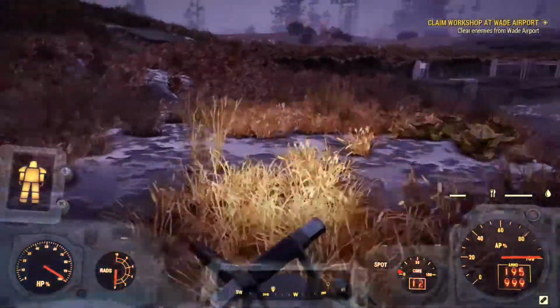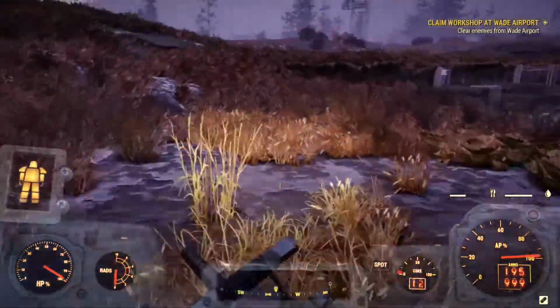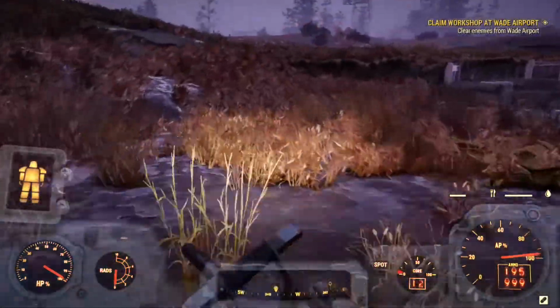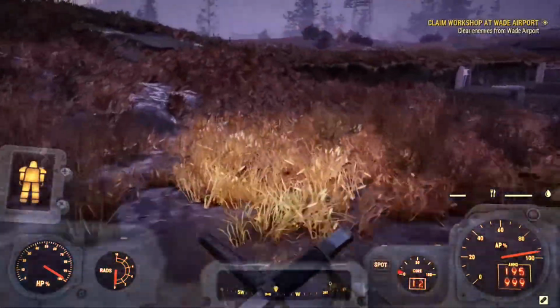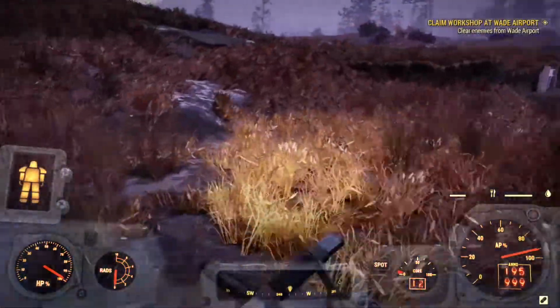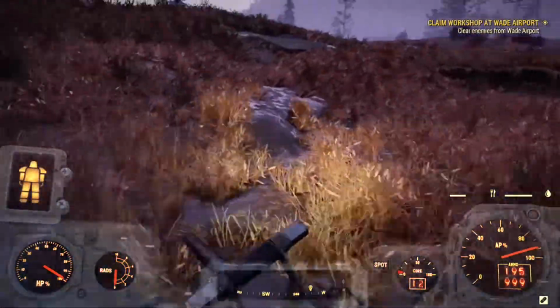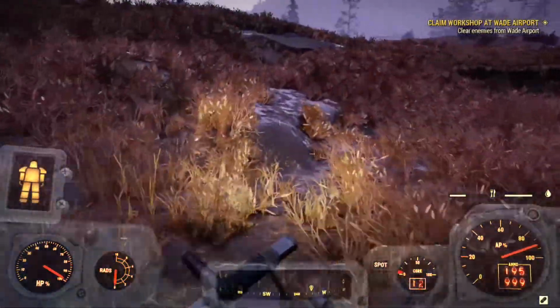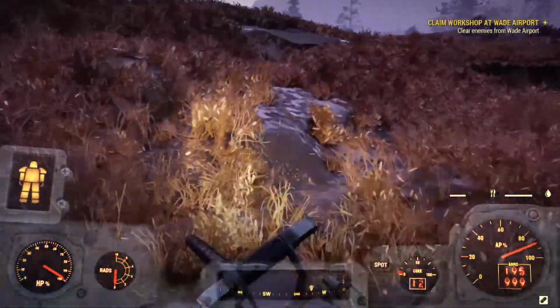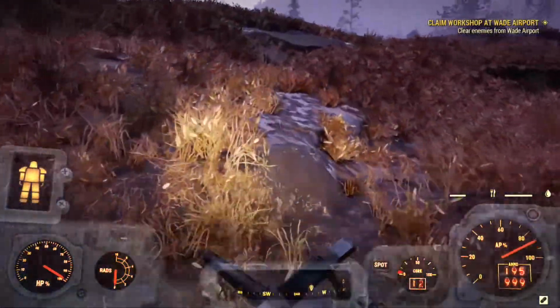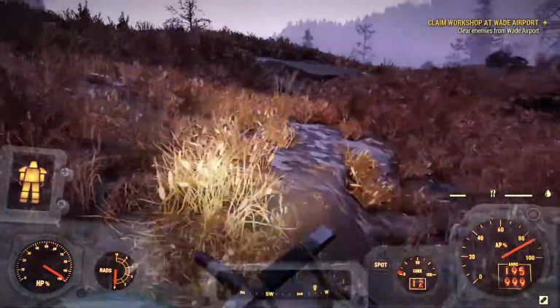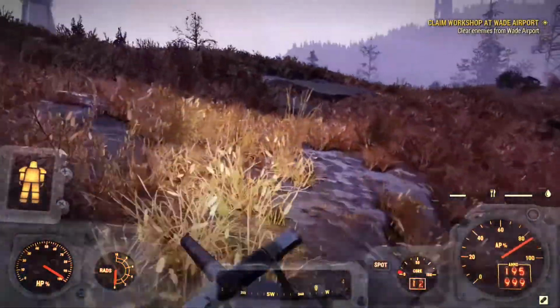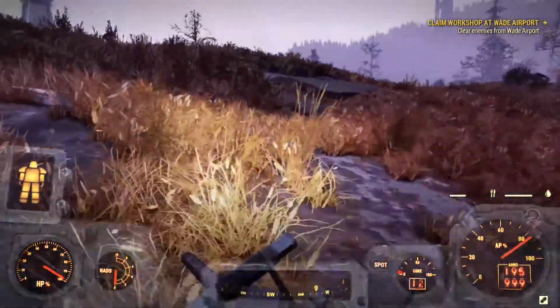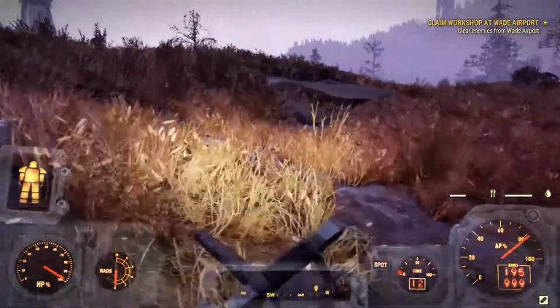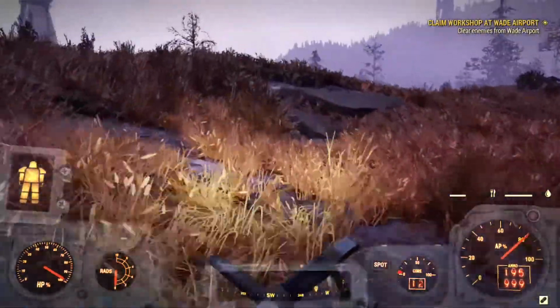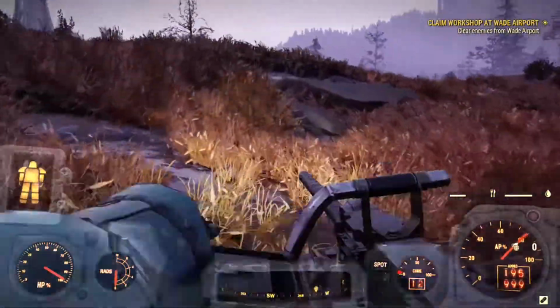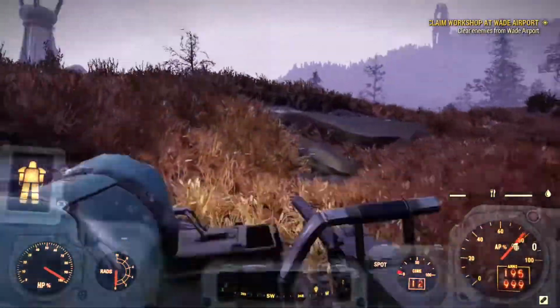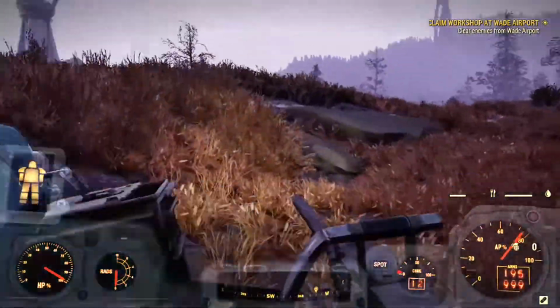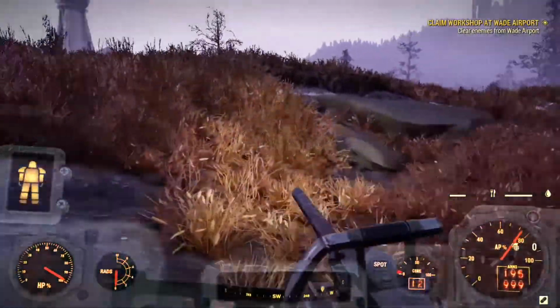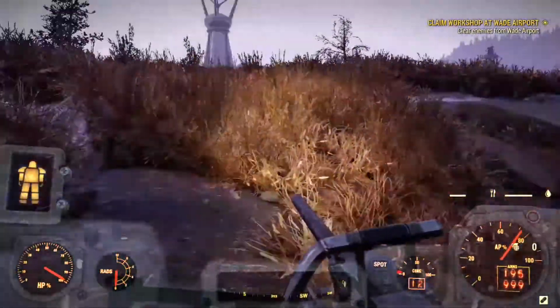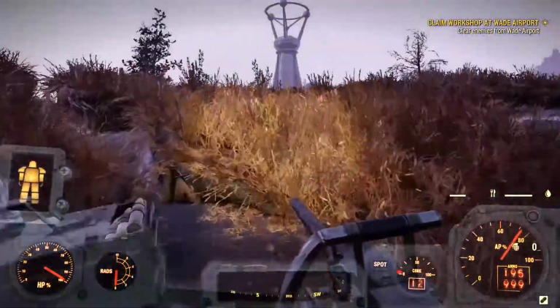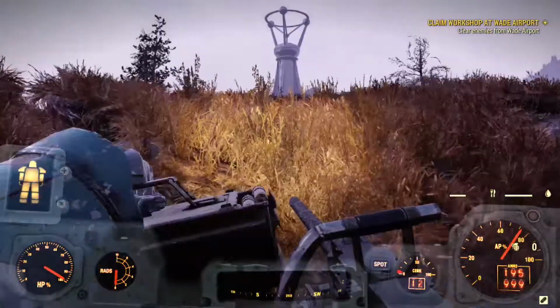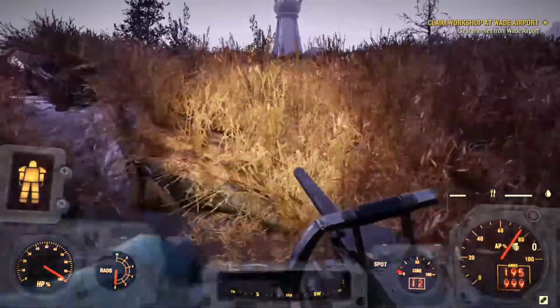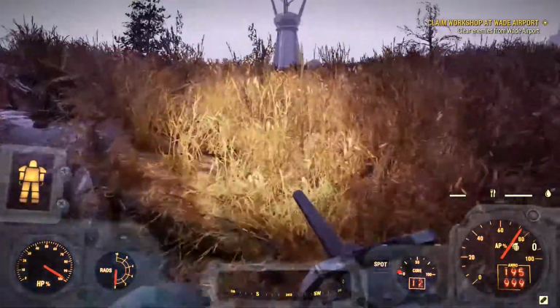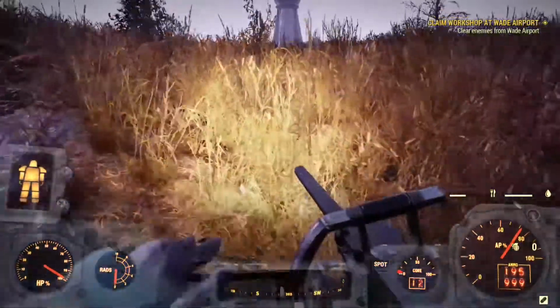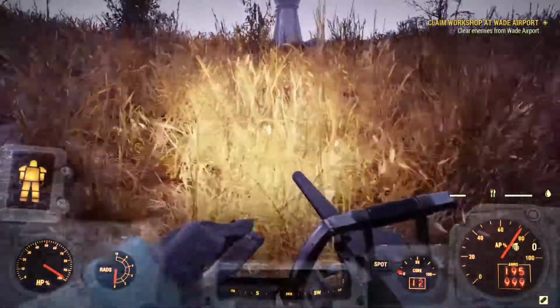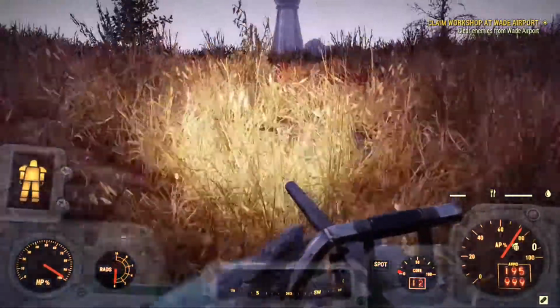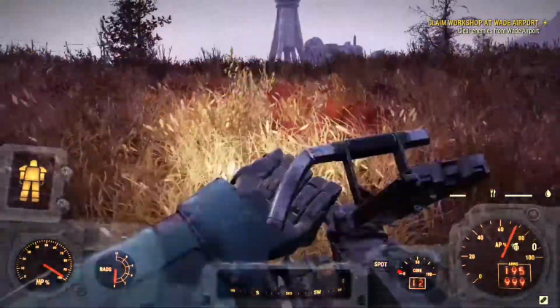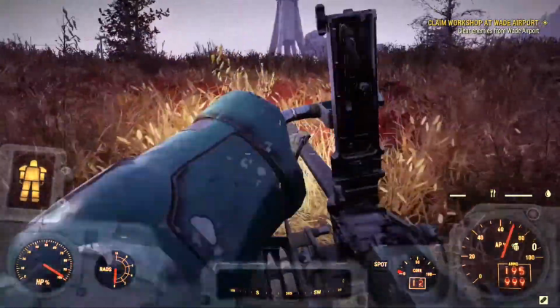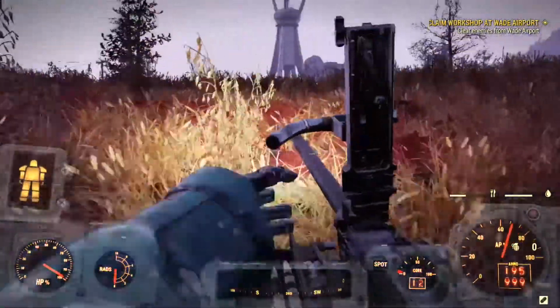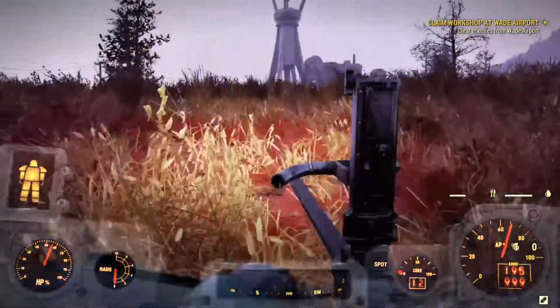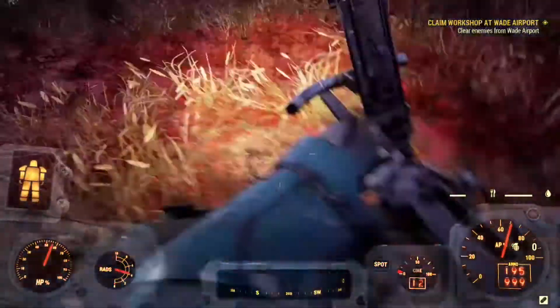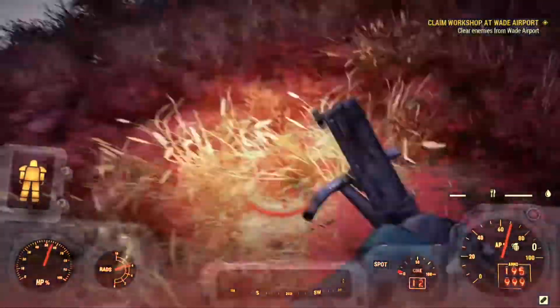So a pro tip: aim for the legs. With the Mirelurk Queen you wanna aim for the legs — it does twice the damage.